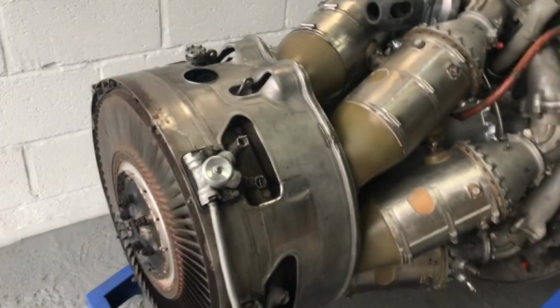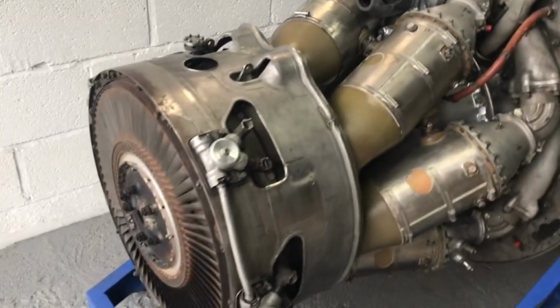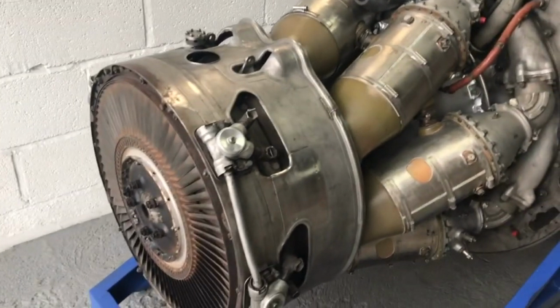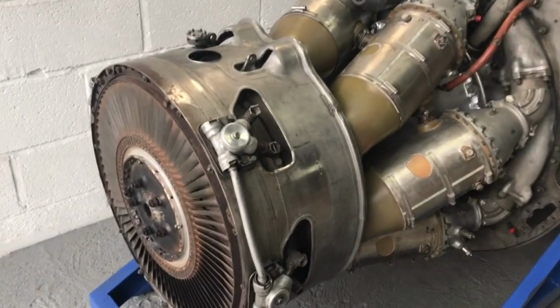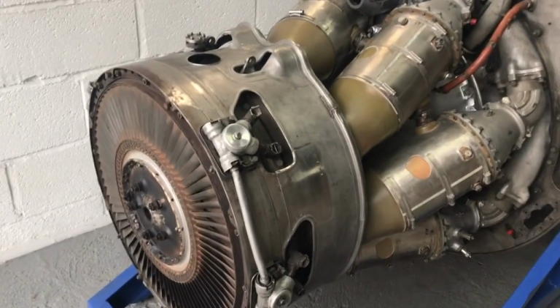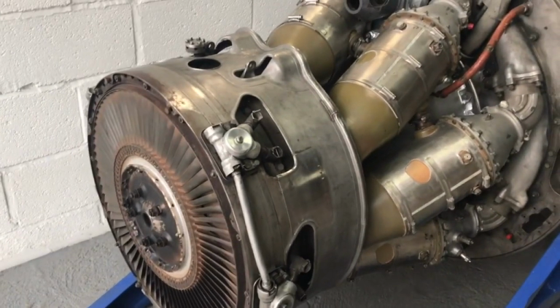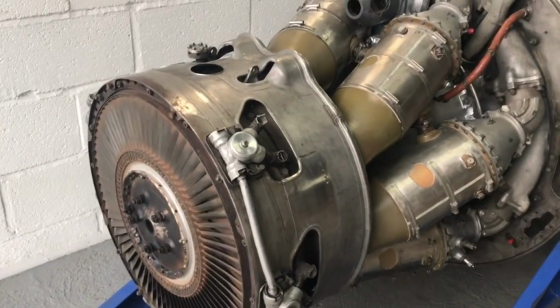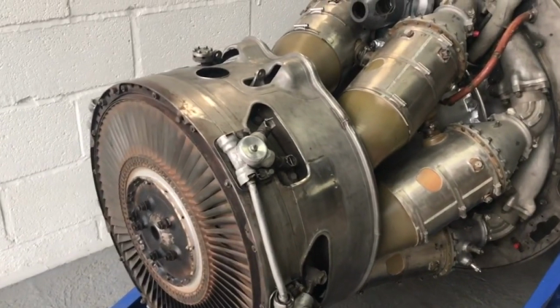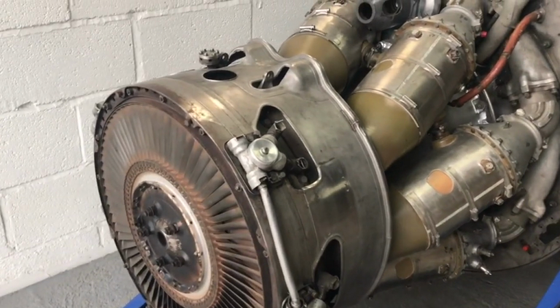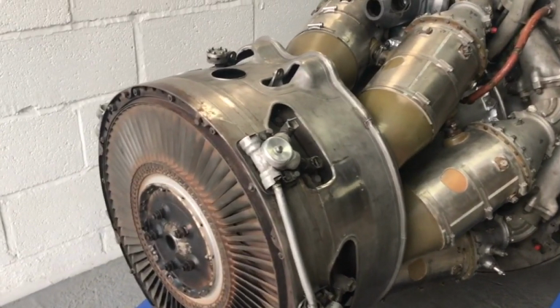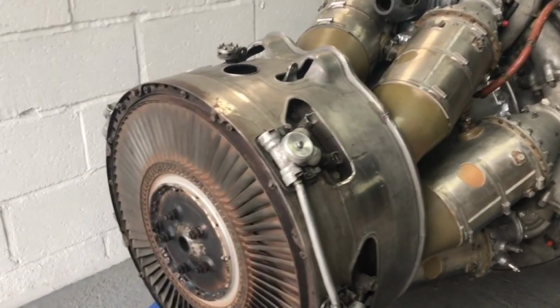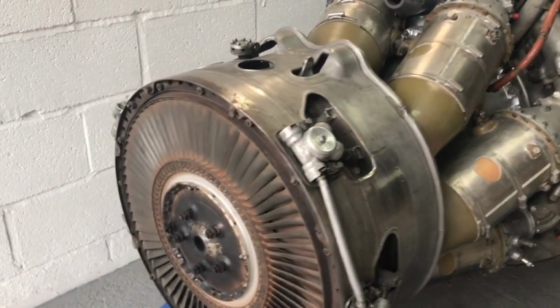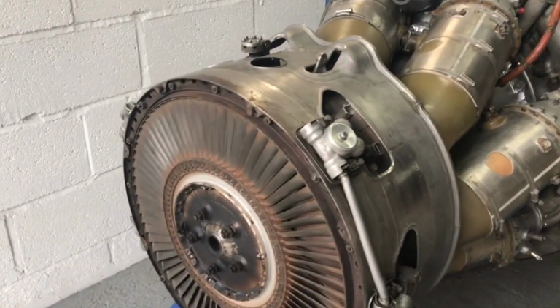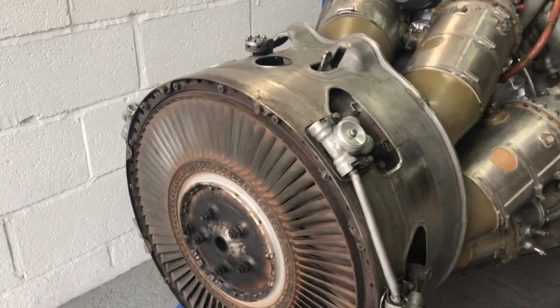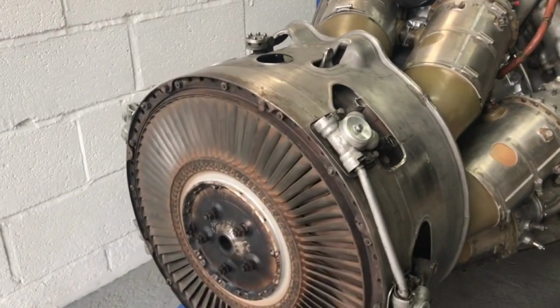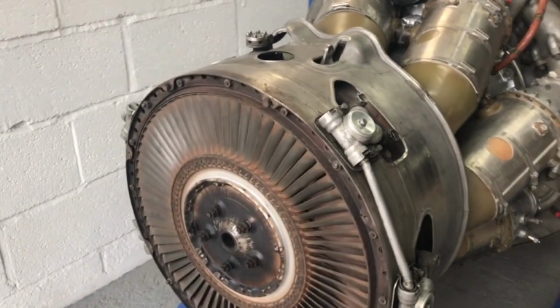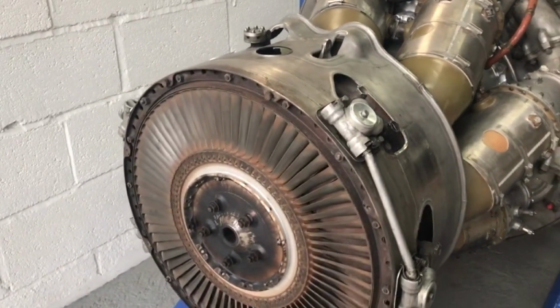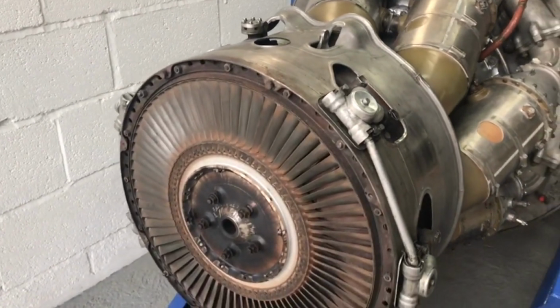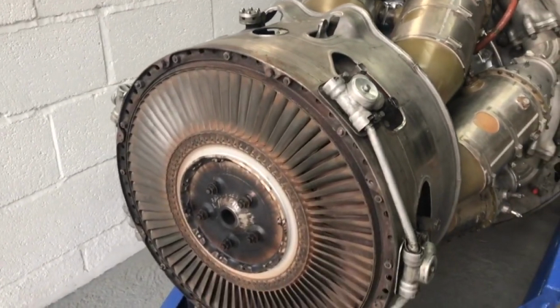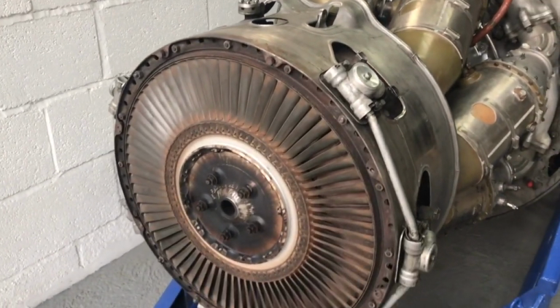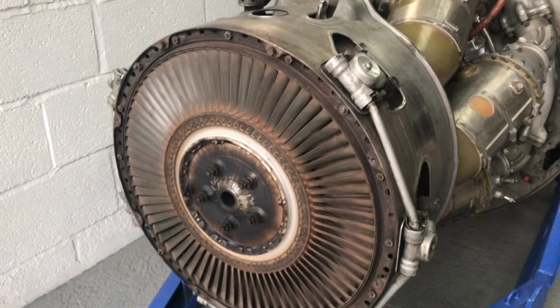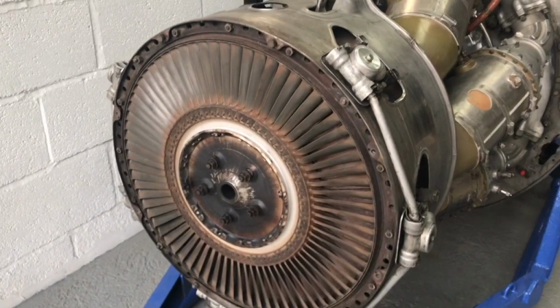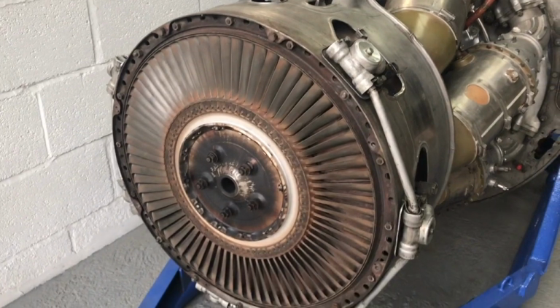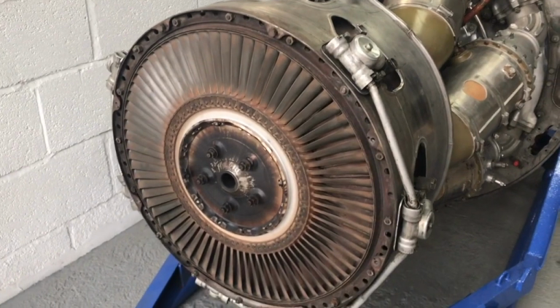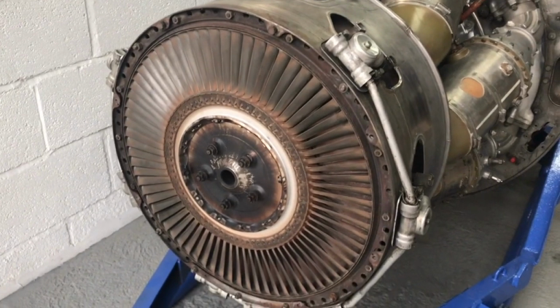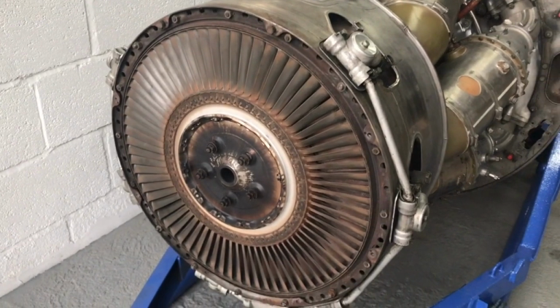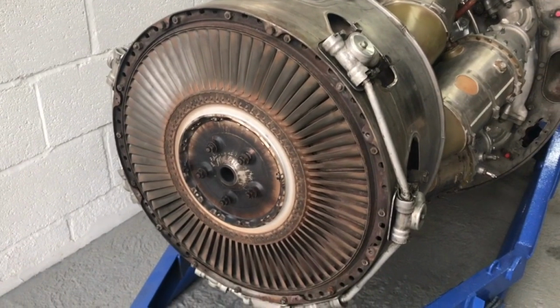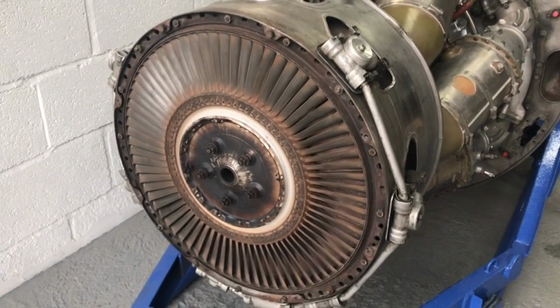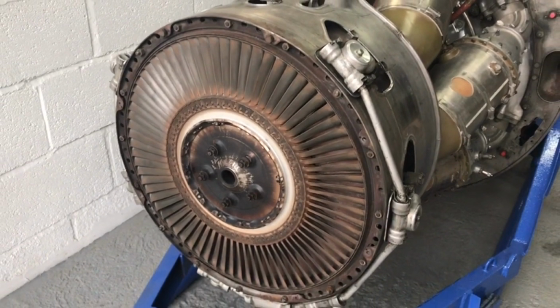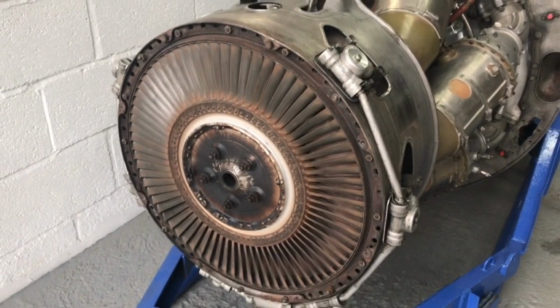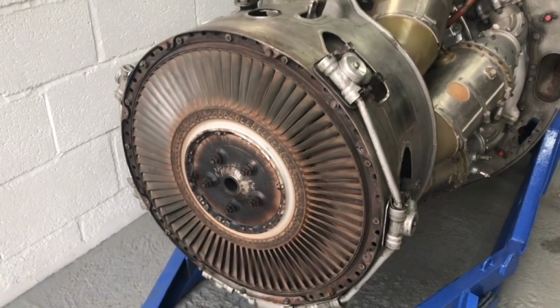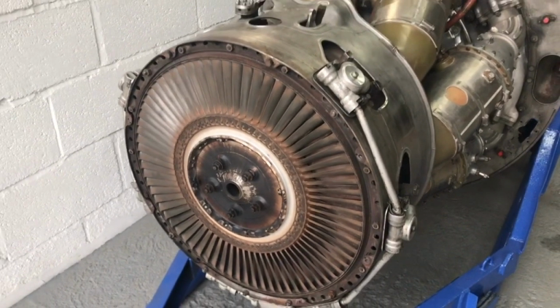The Dart engine was fitted to lots of different aircraft types like the Handley Page Herald and the Andover.